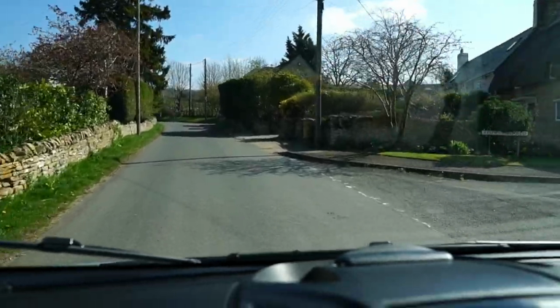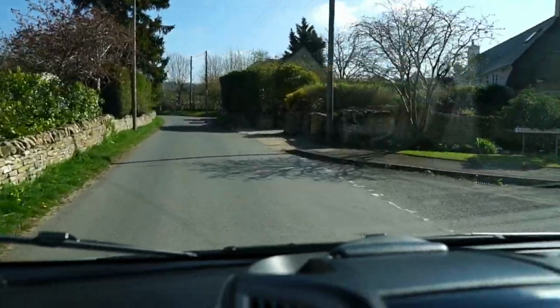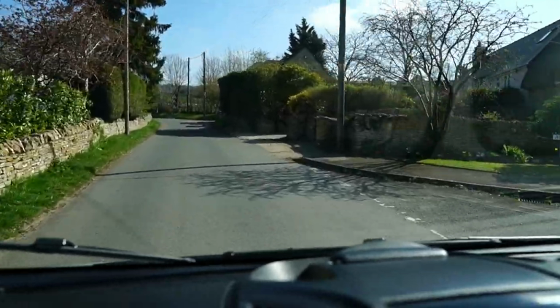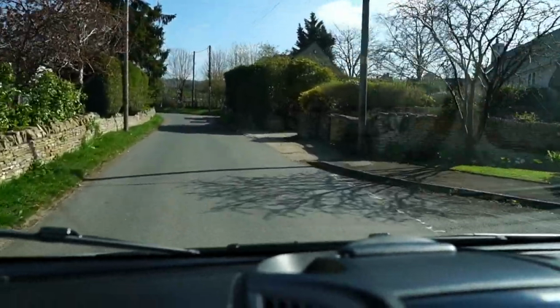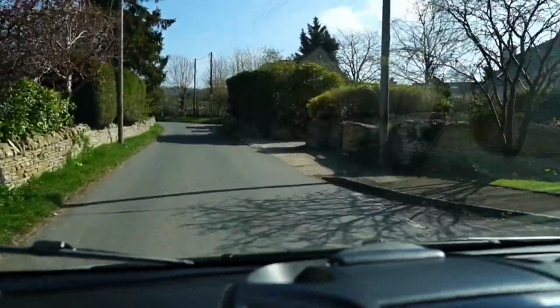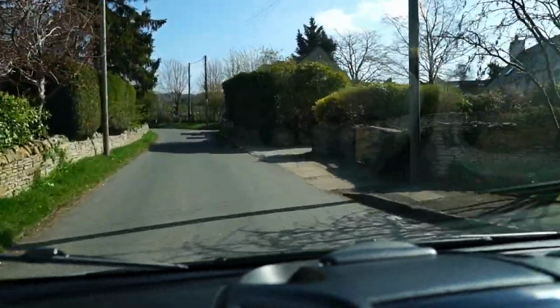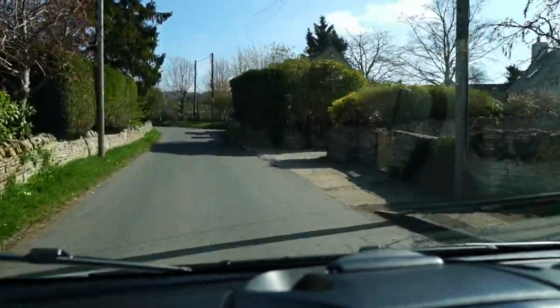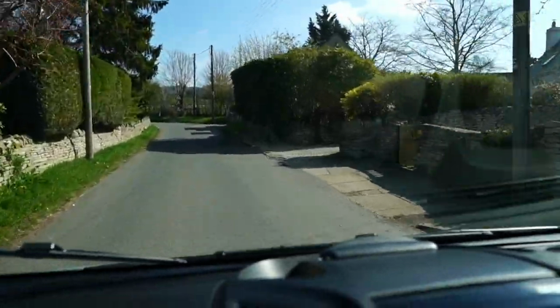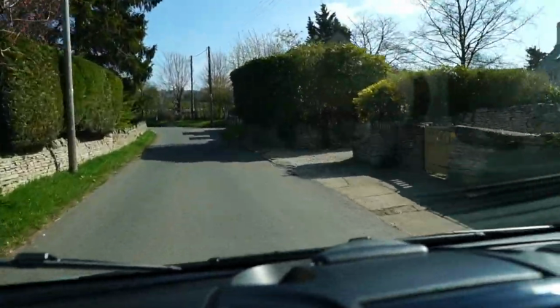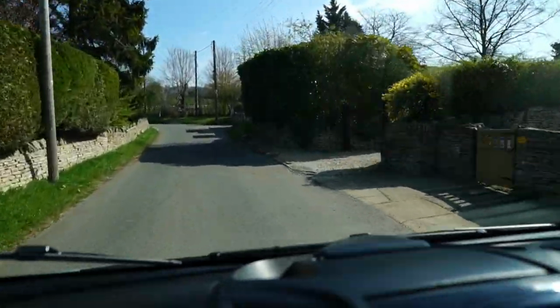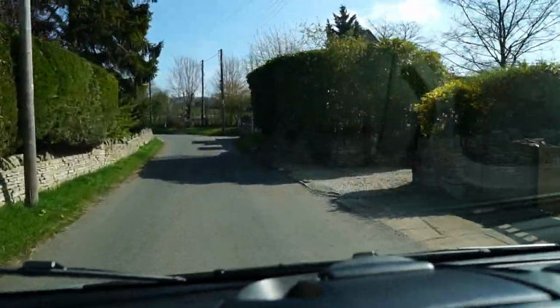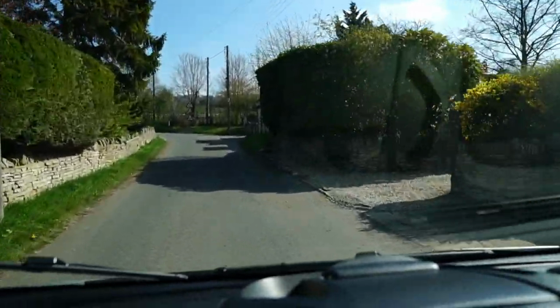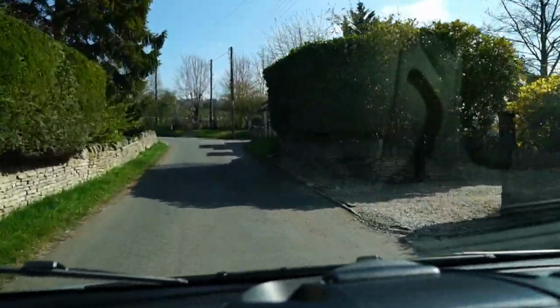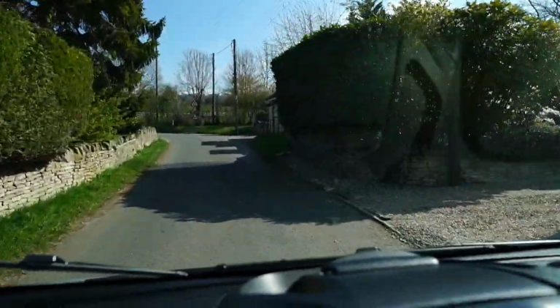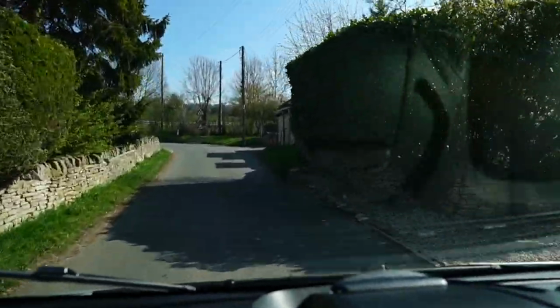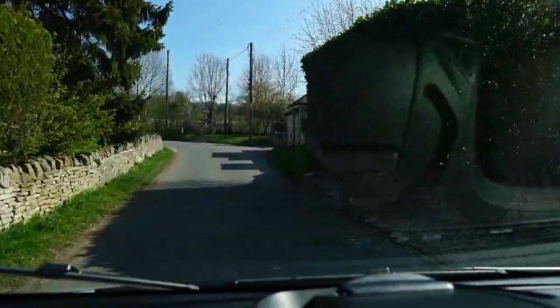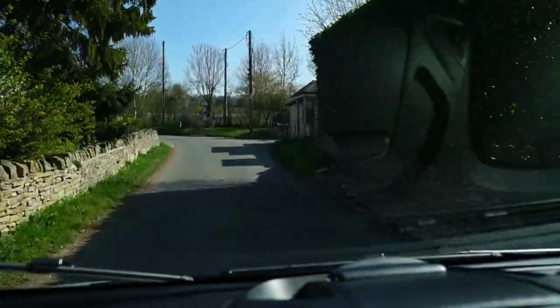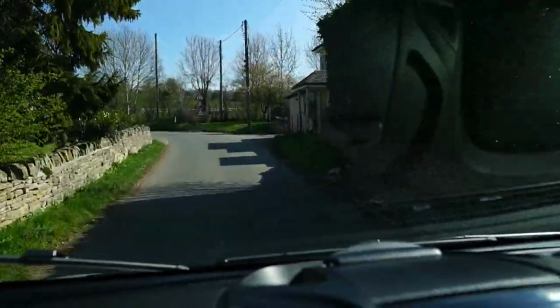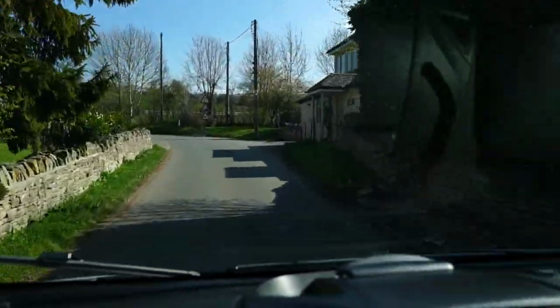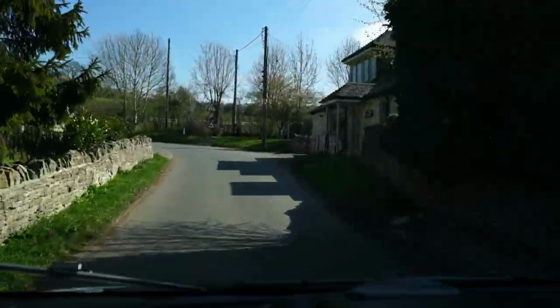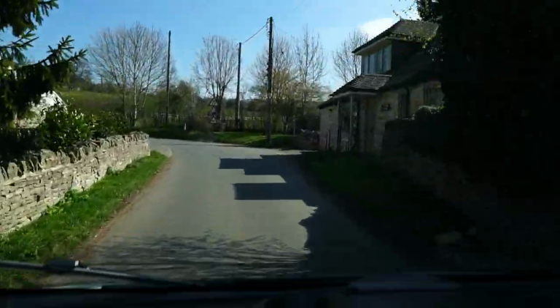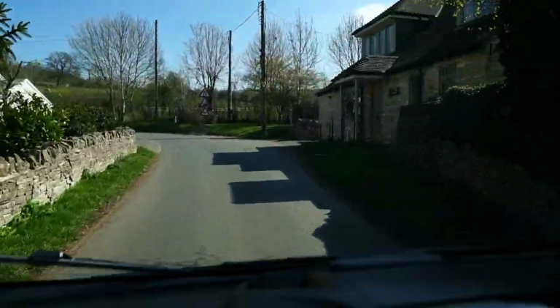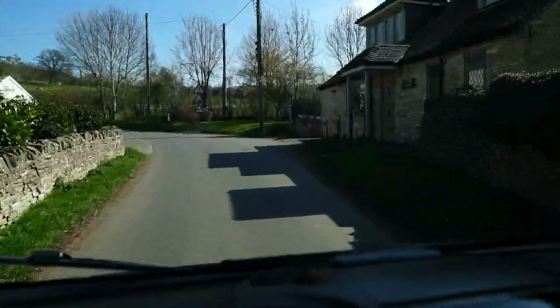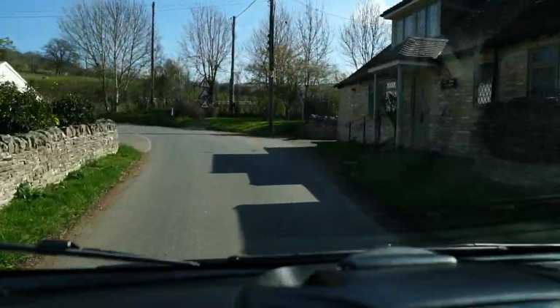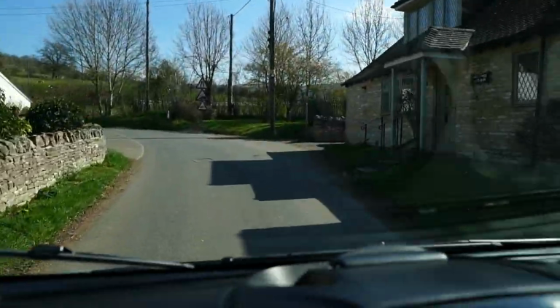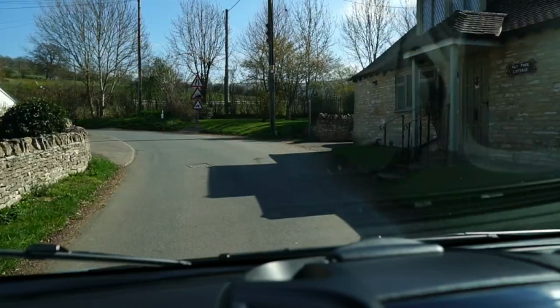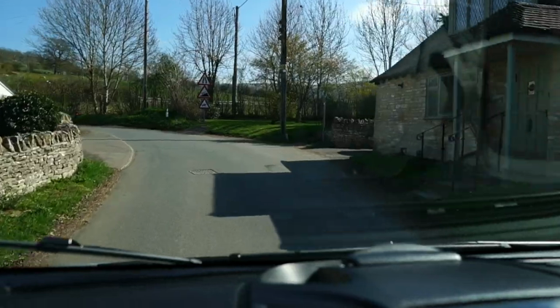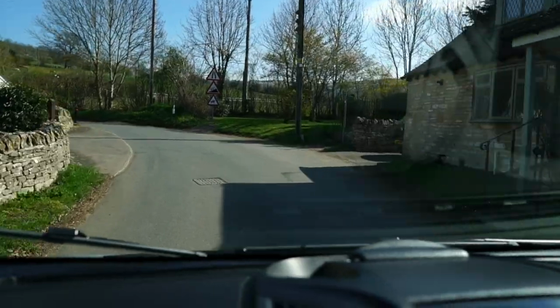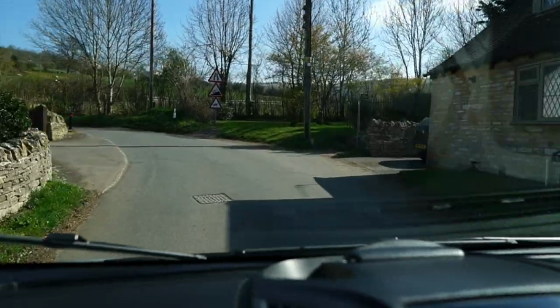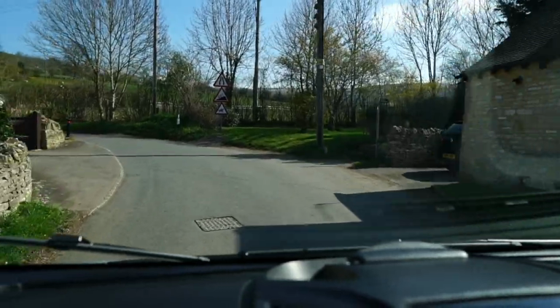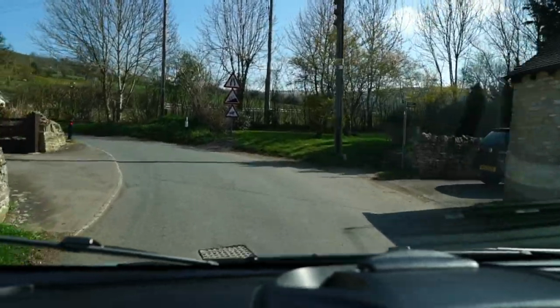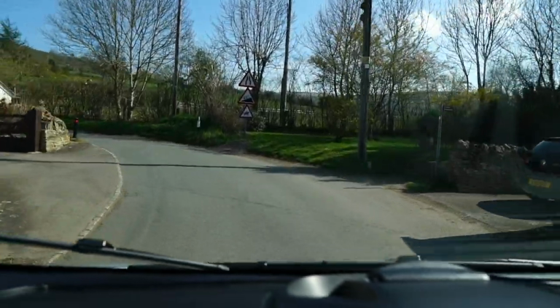Isn't it weird that when you're driving along - this is quite a steep hill now - but I bet on camera it looks like a flat road.